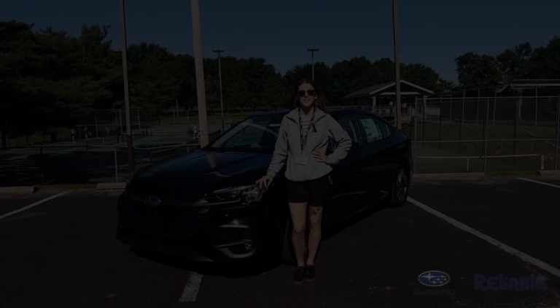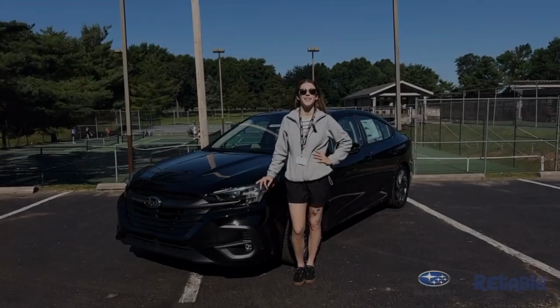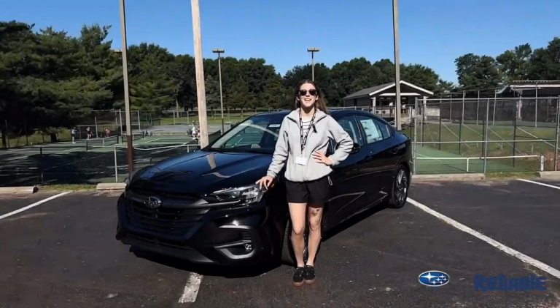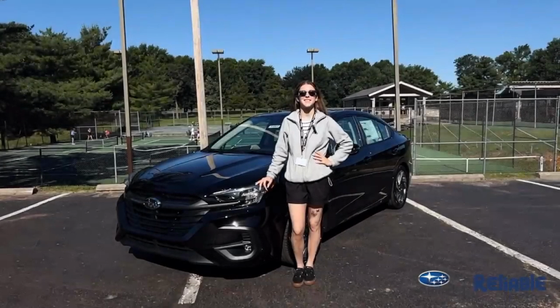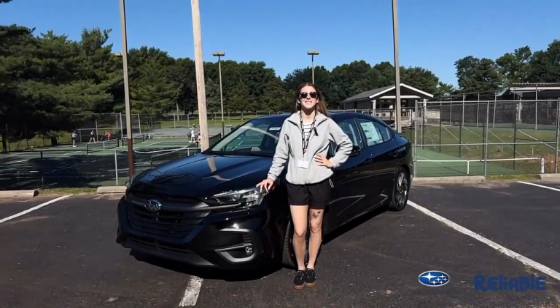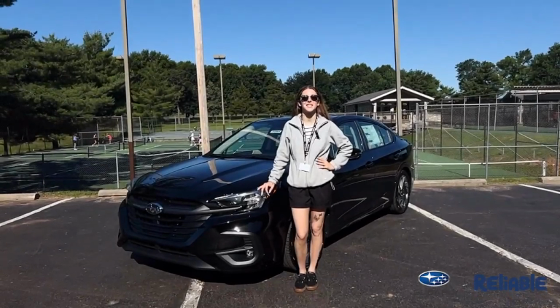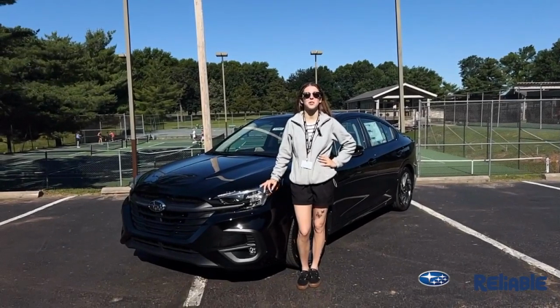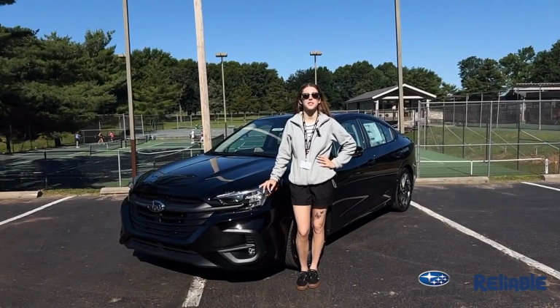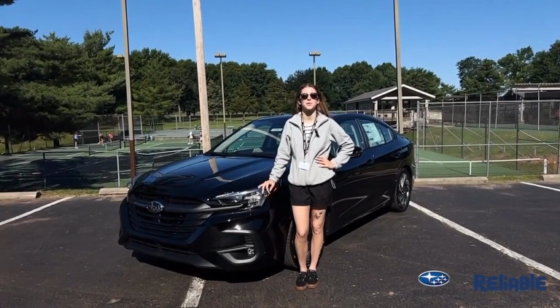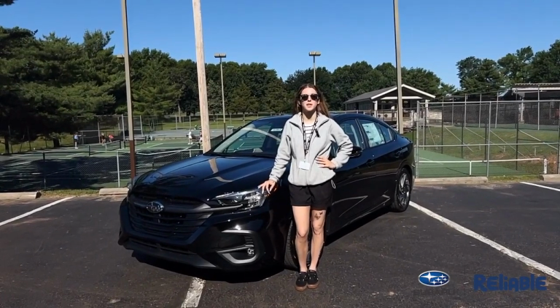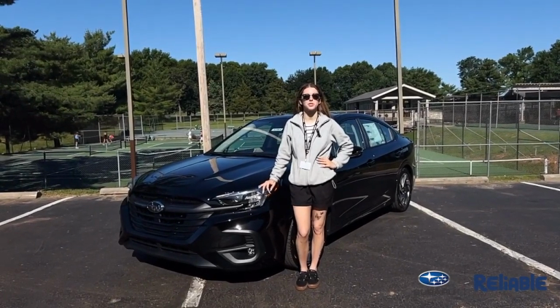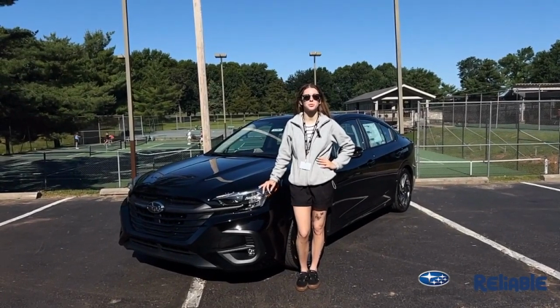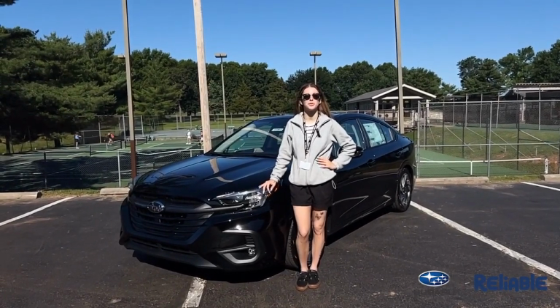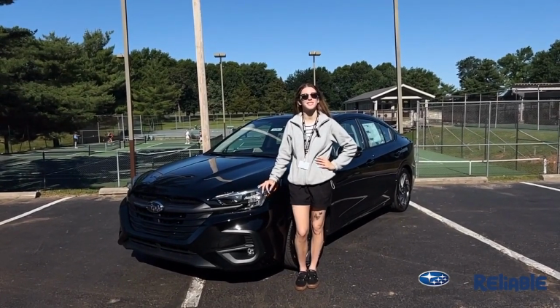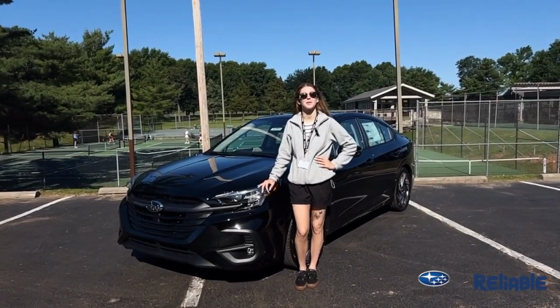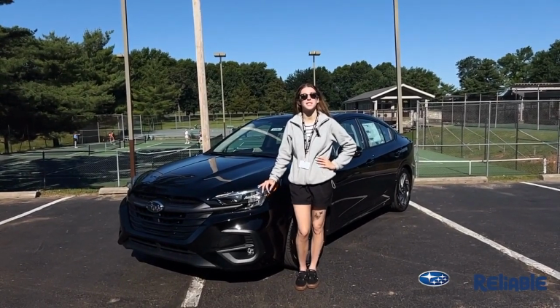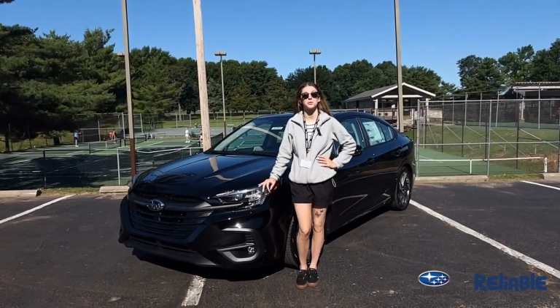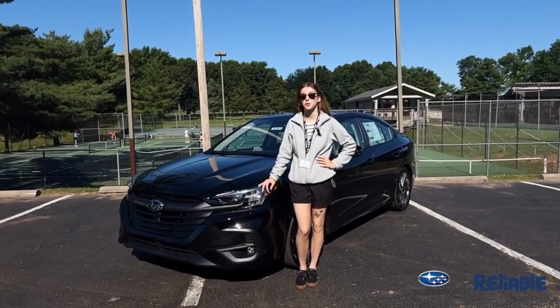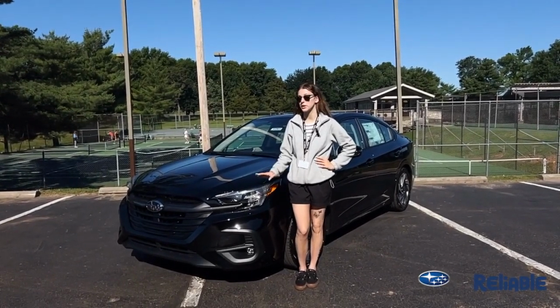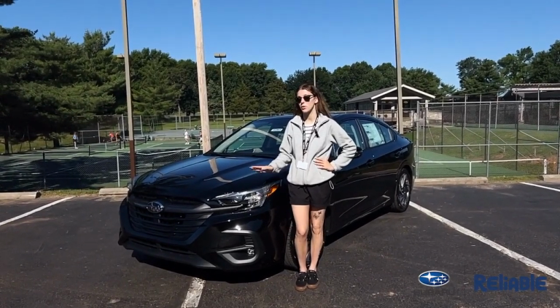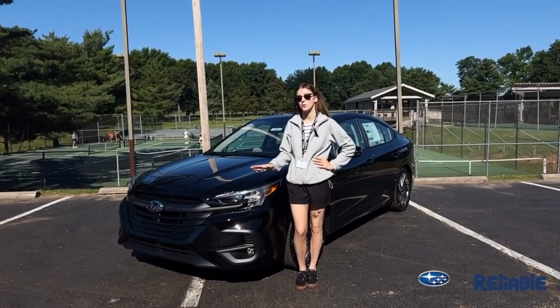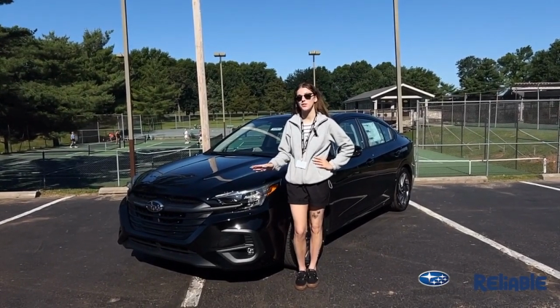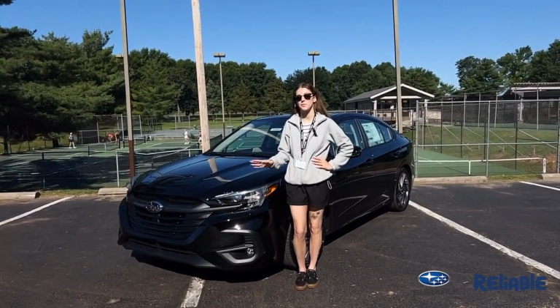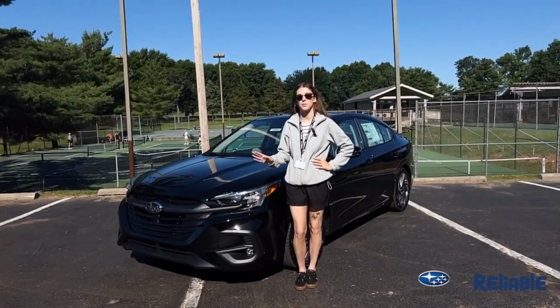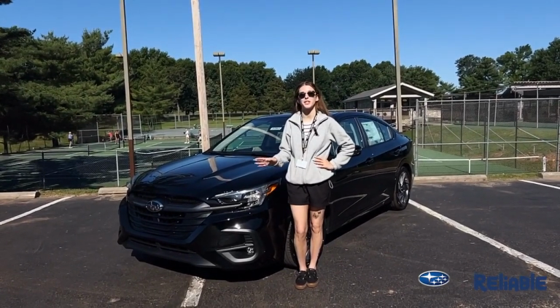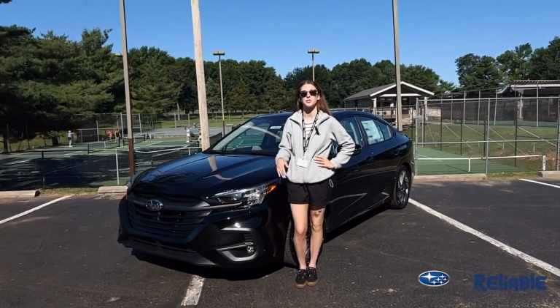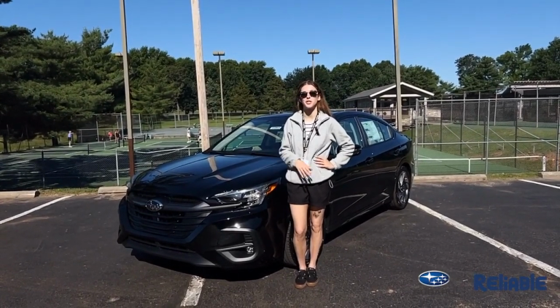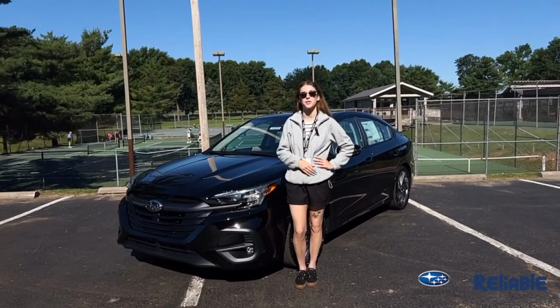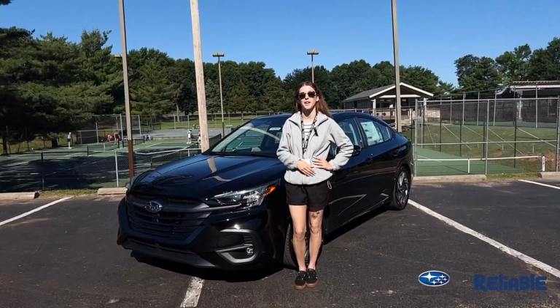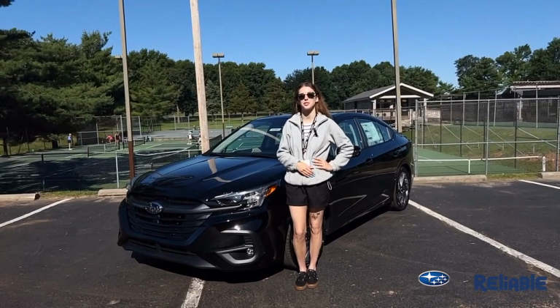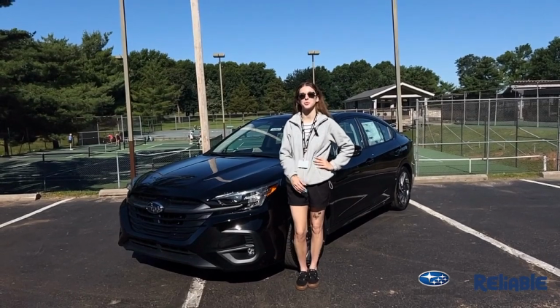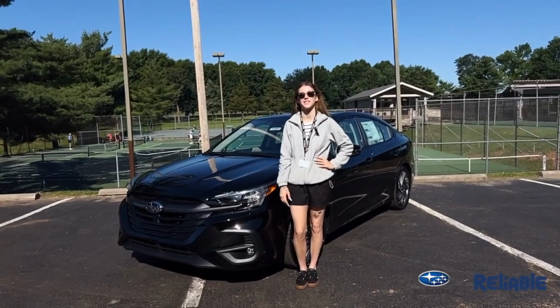Hey guys, this is Anna over here at Reliable Subaru, and today I'm going to take you on a complete walk around of my brand new 2025 Subaru Legacy.